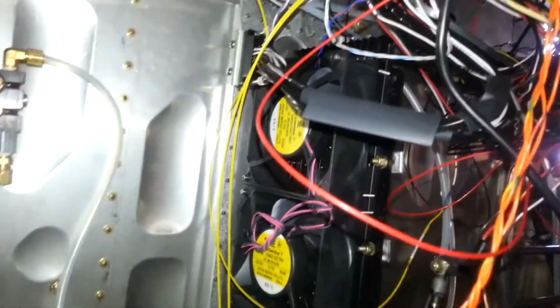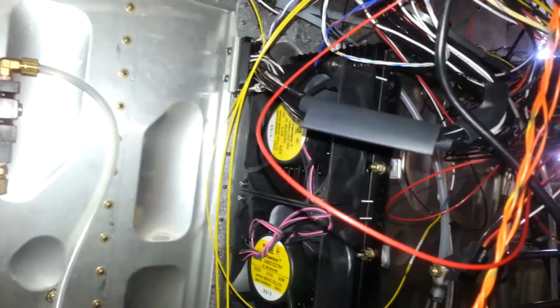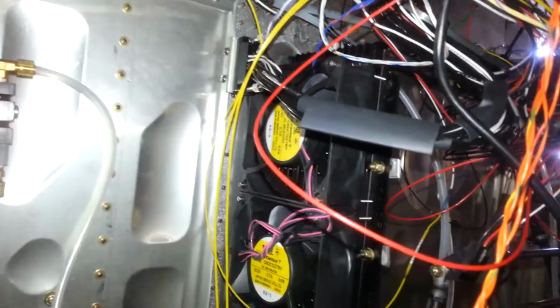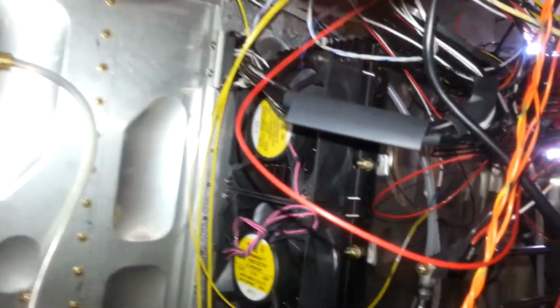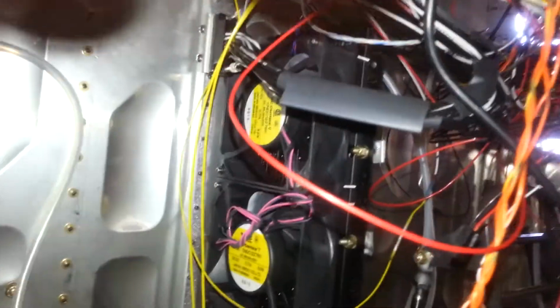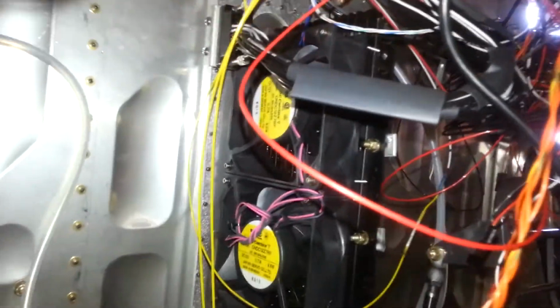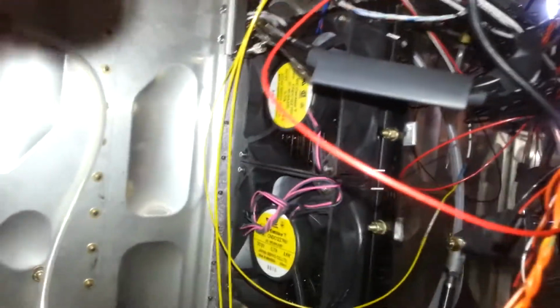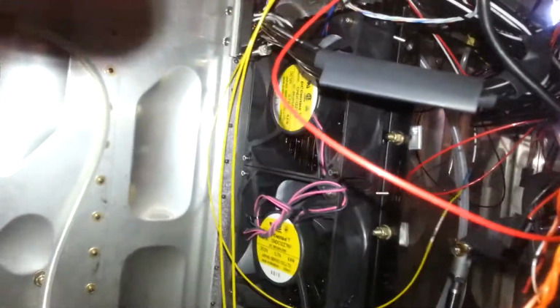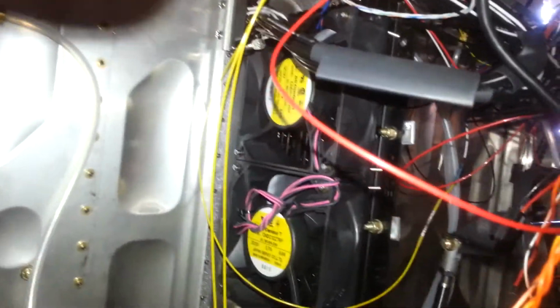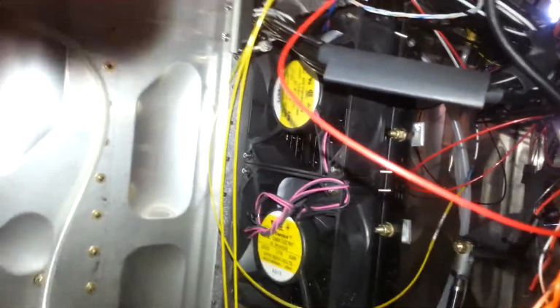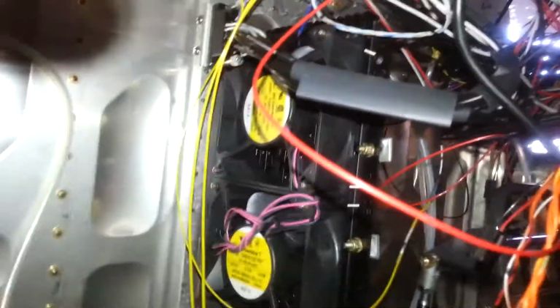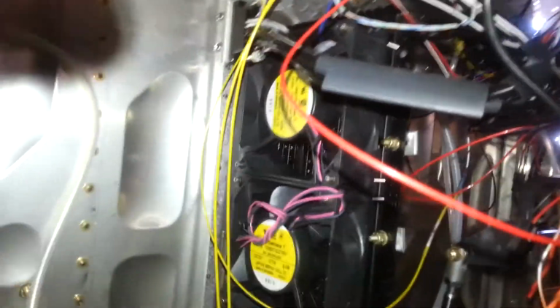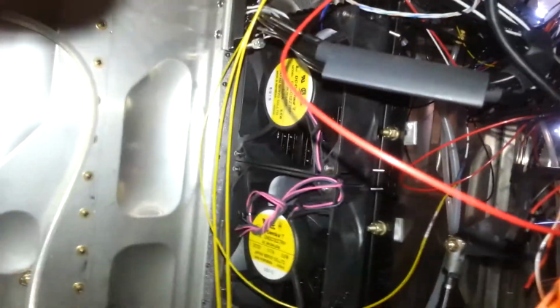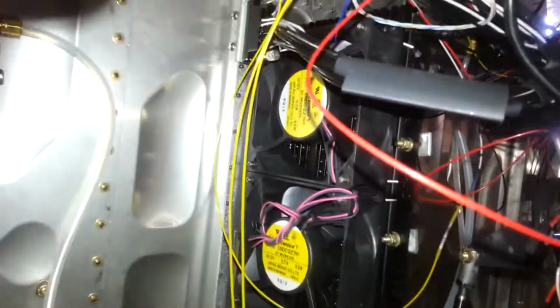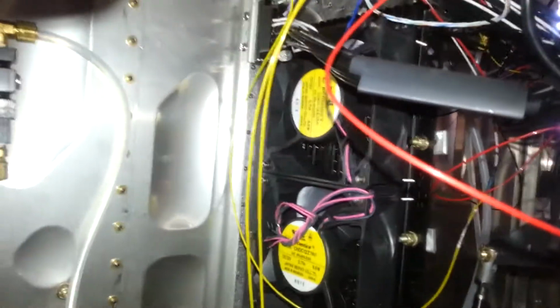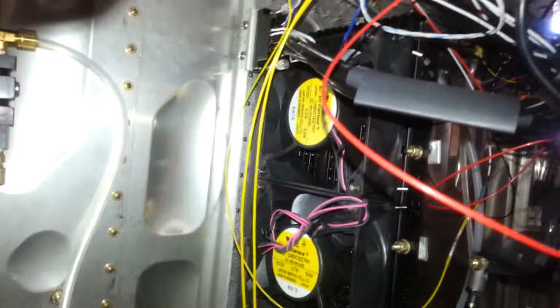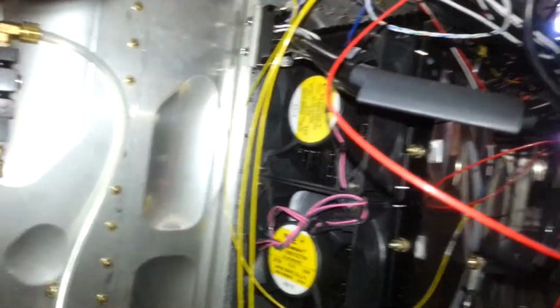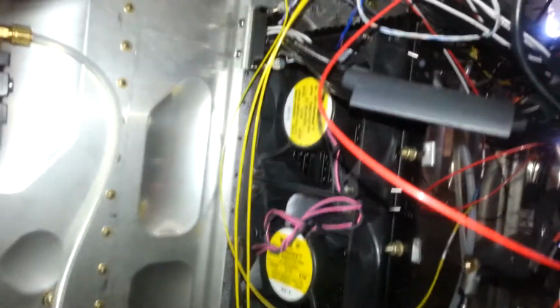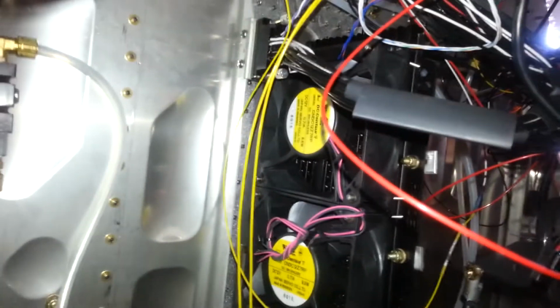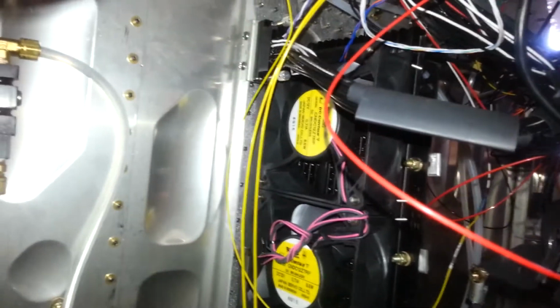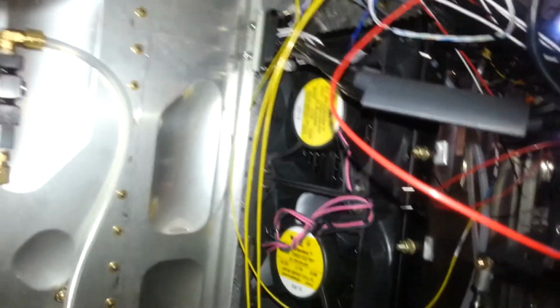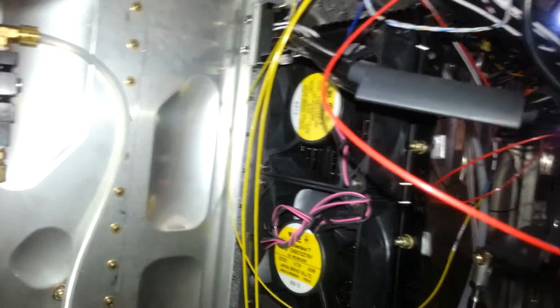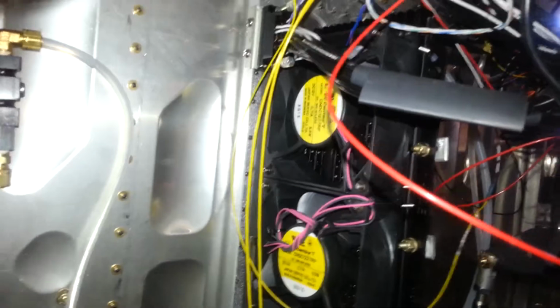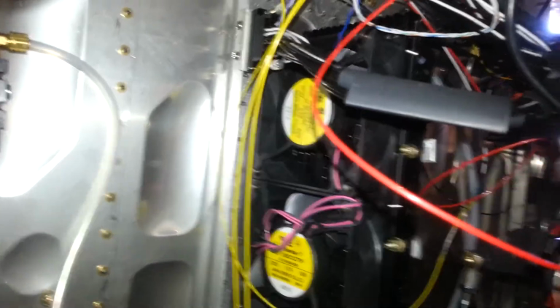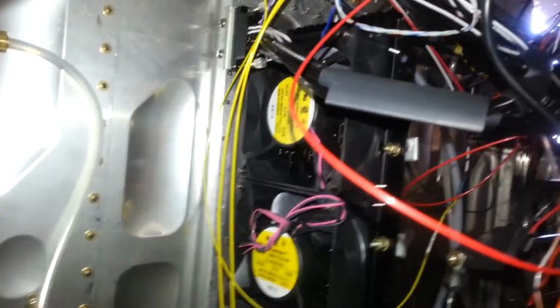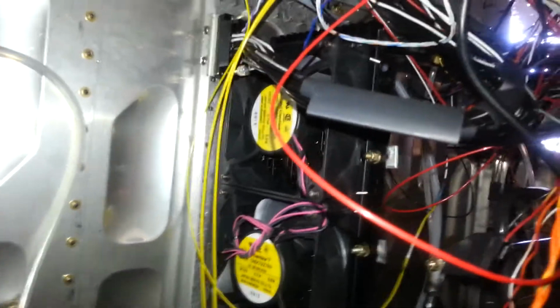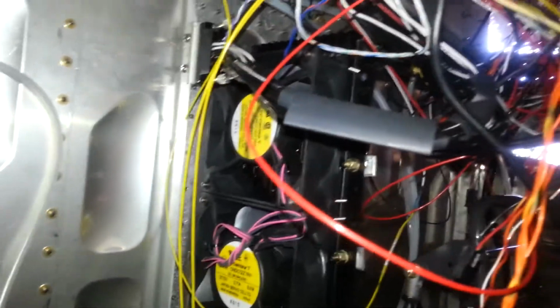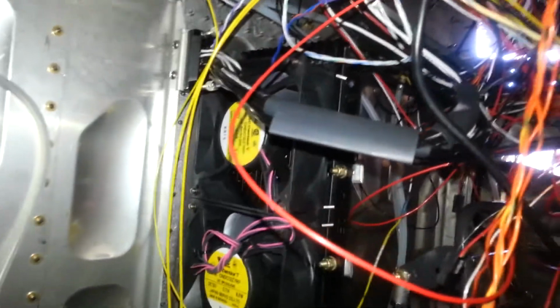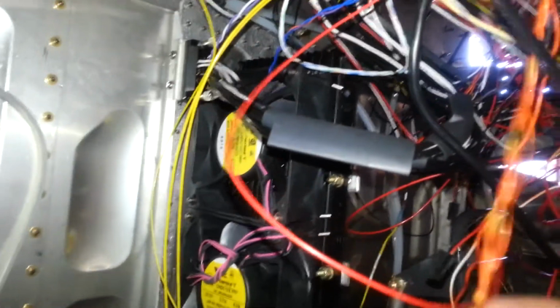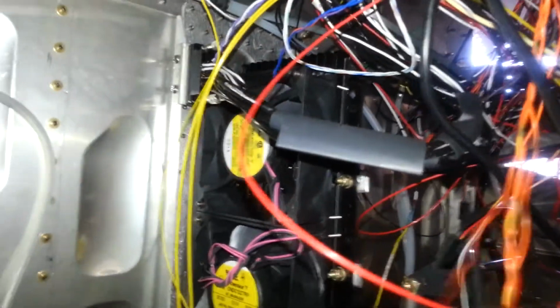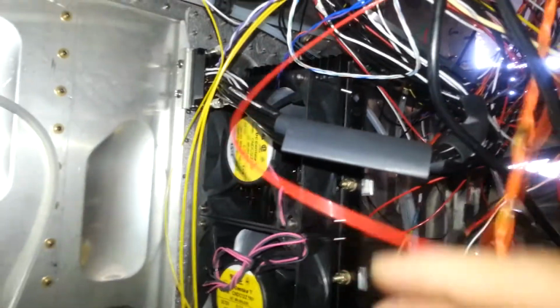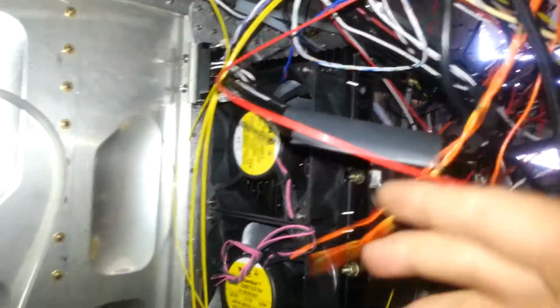We've got a lot of wires here, but that's because the plane's not finished and they're not bundled up yet.